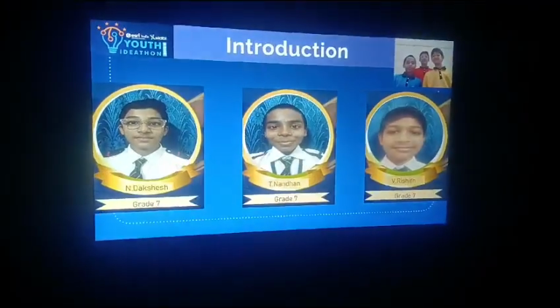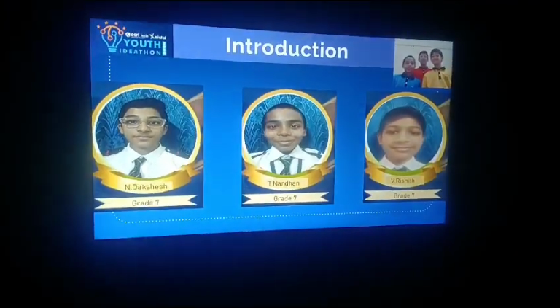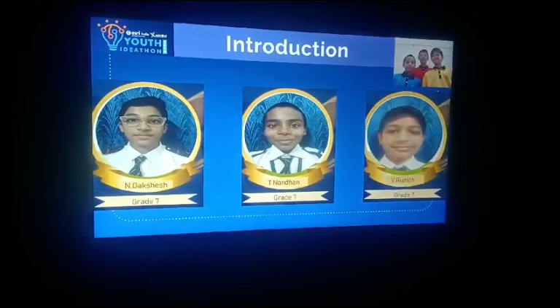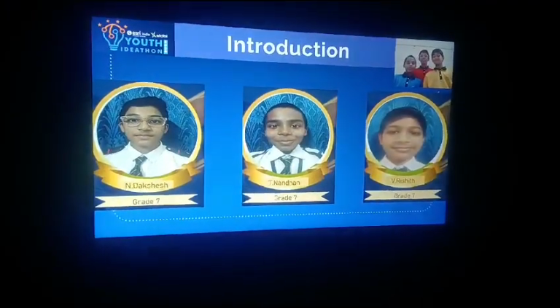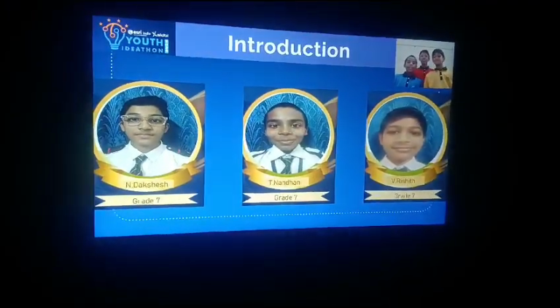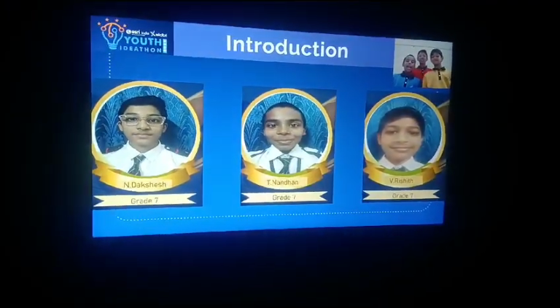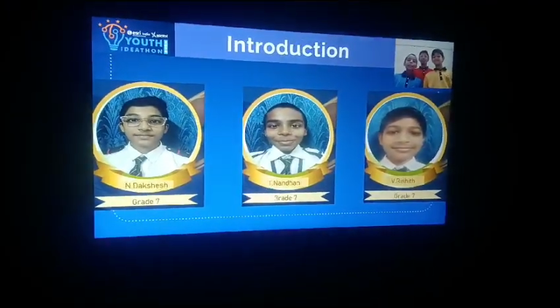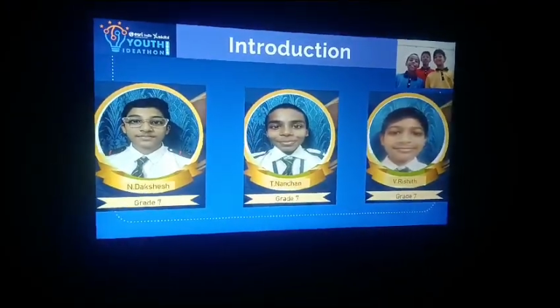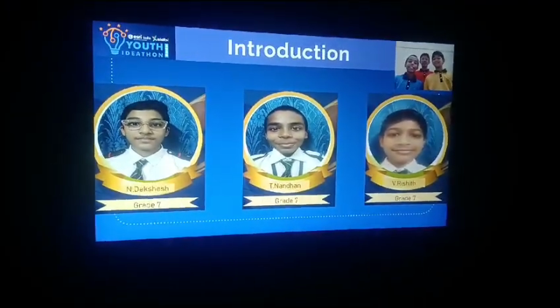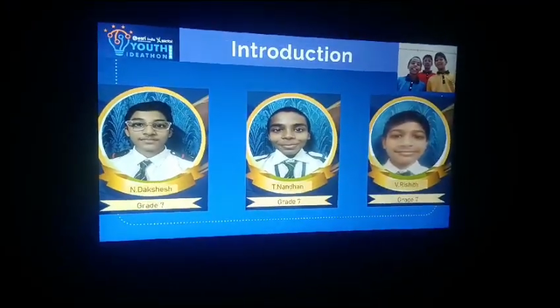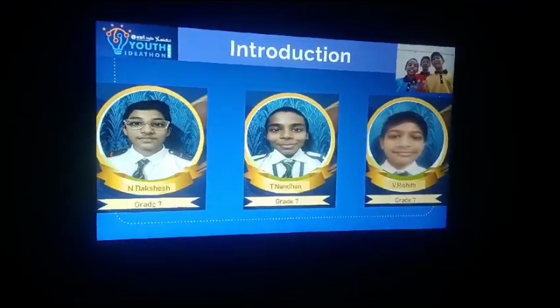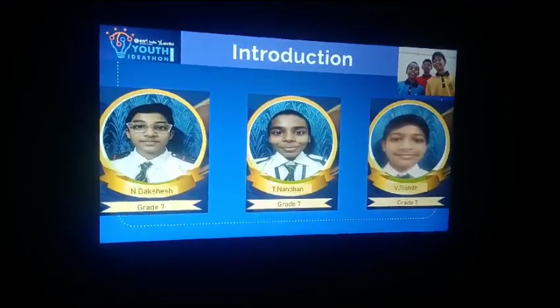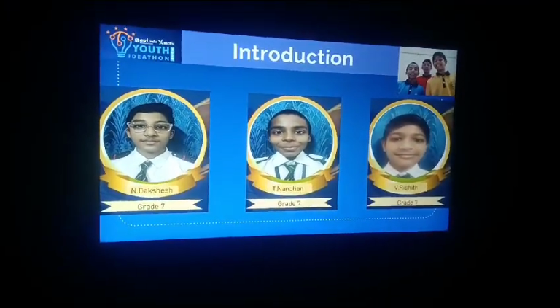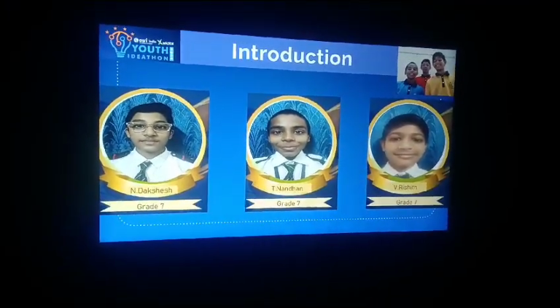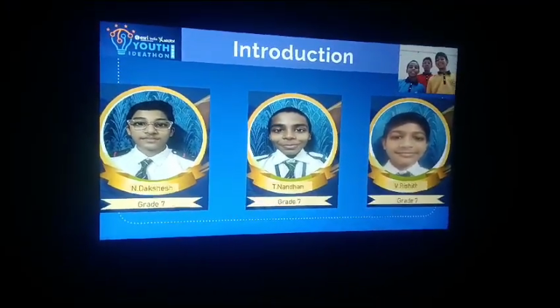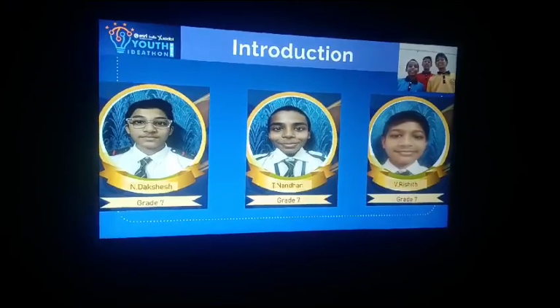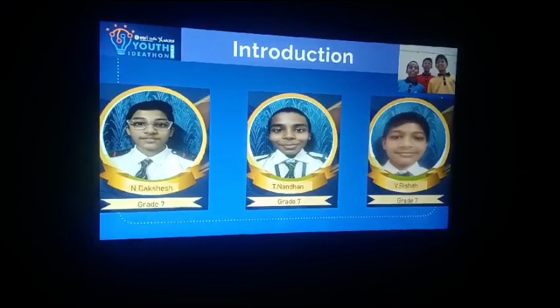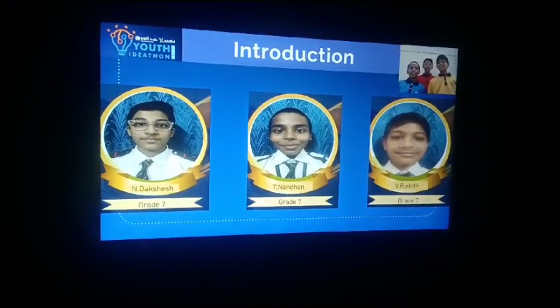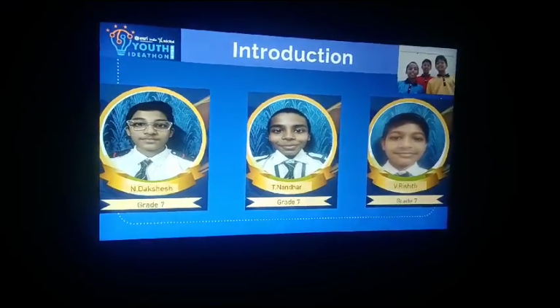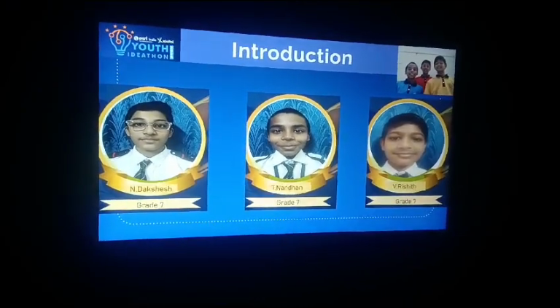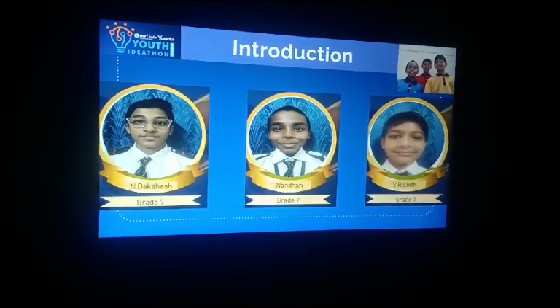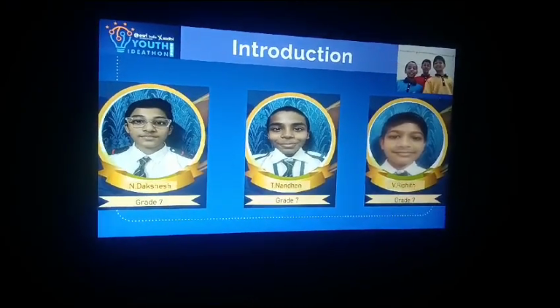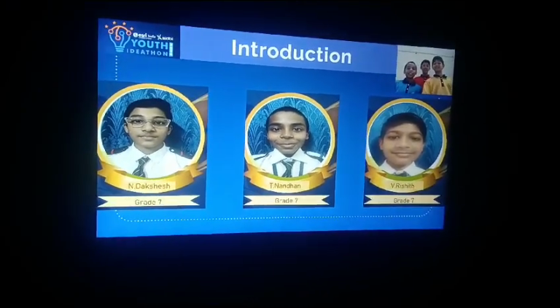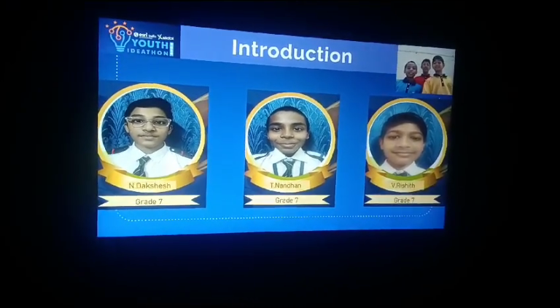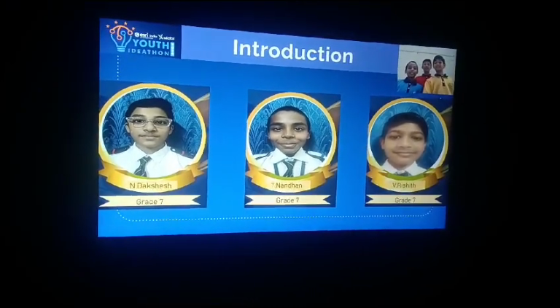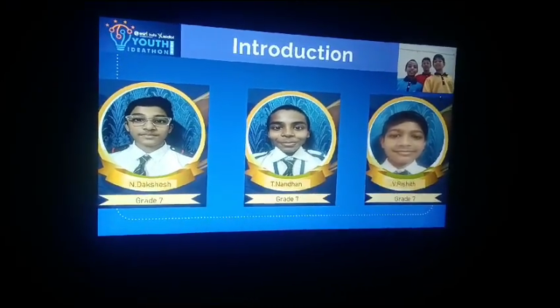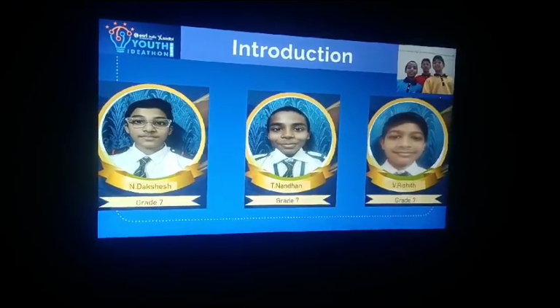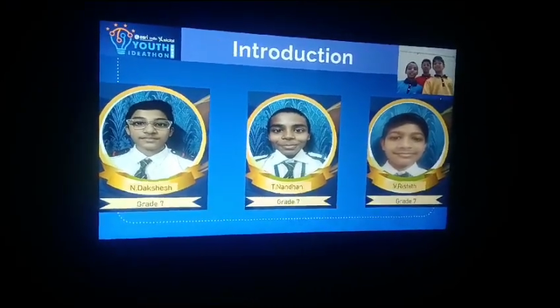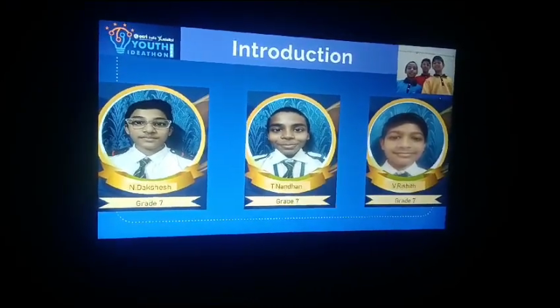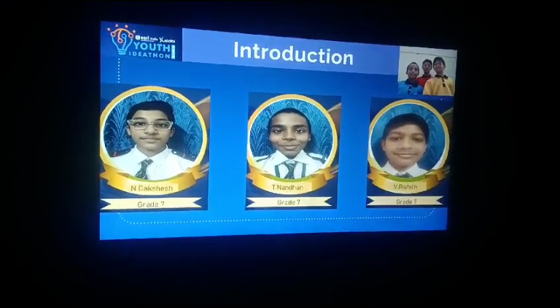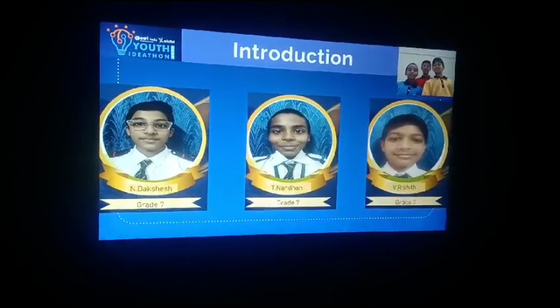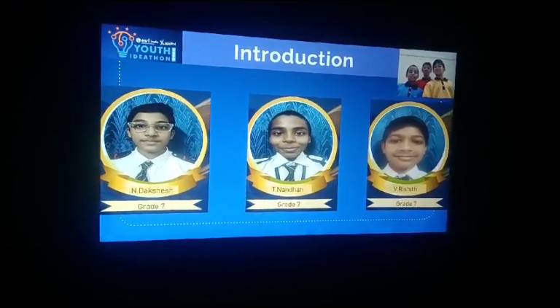Hi, I am Datshesh. I am Tee Nandan. I am Mirishiv. We are going to present an innovative idea and we are from Paddachana Public School and Junior.